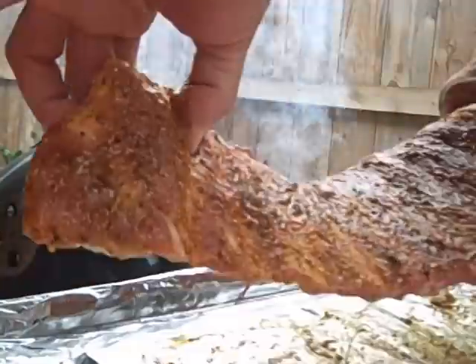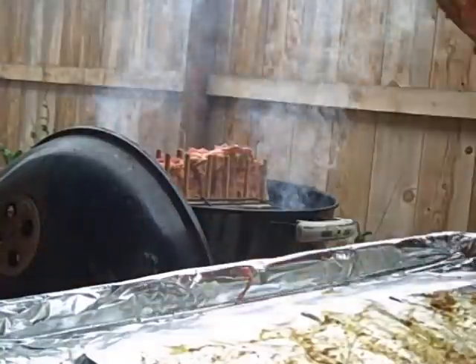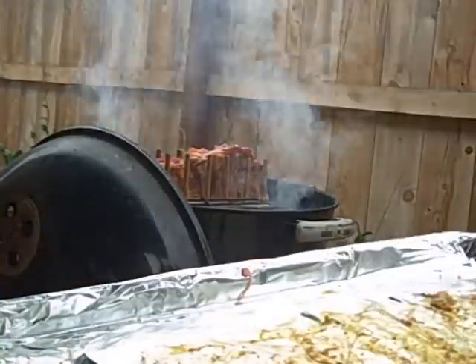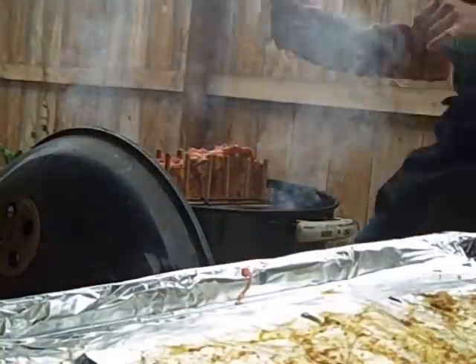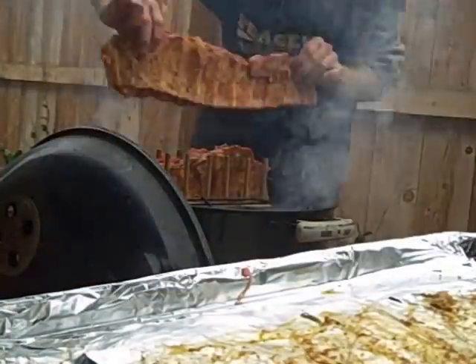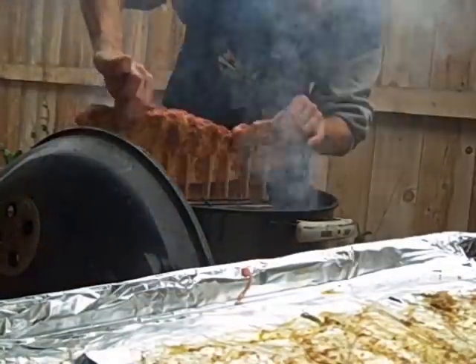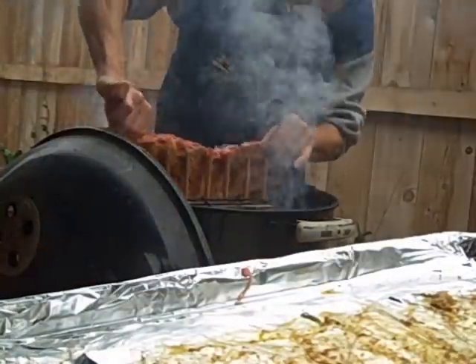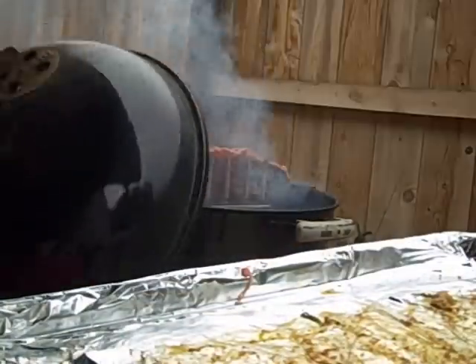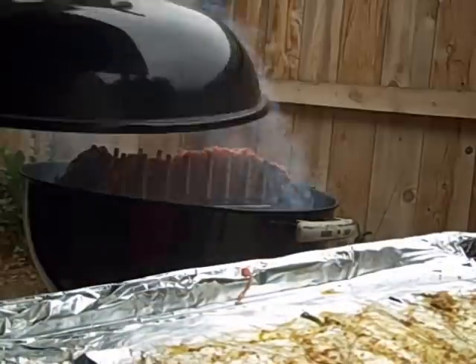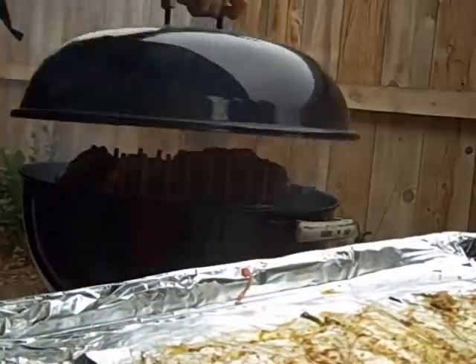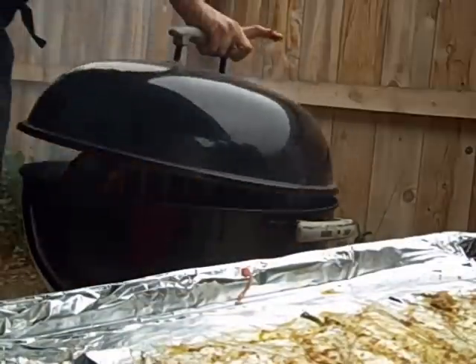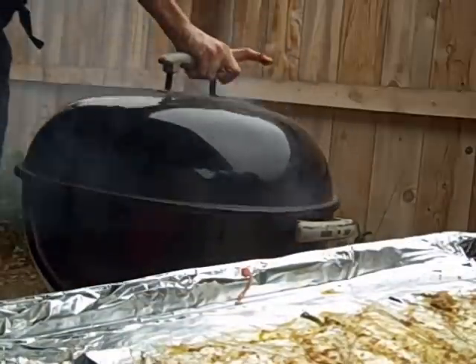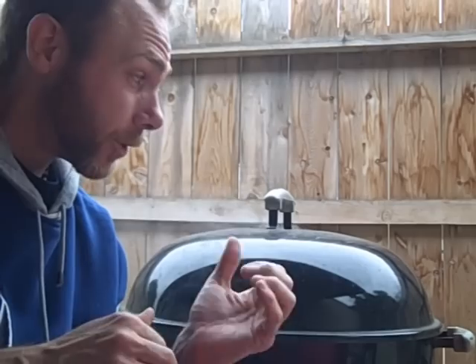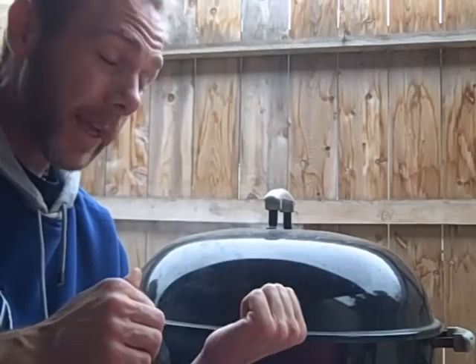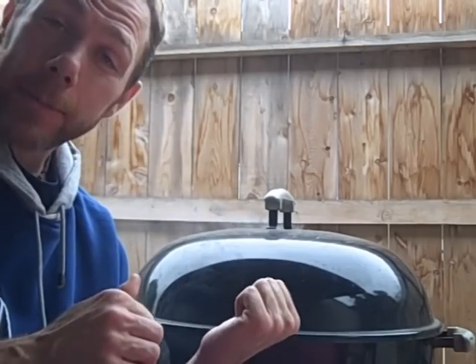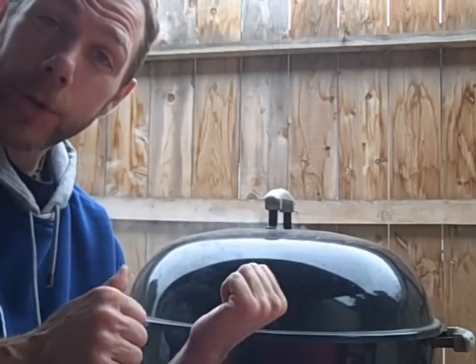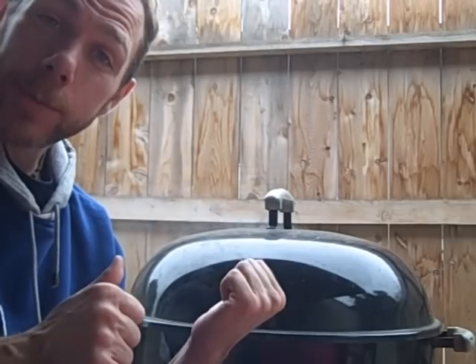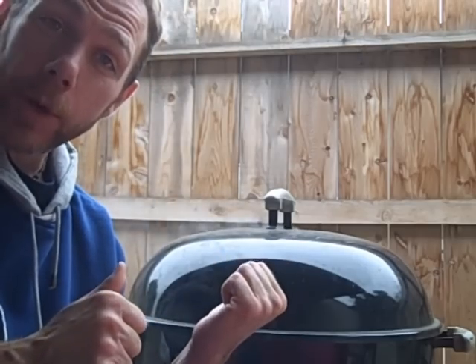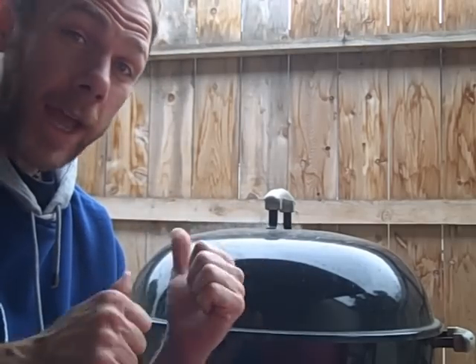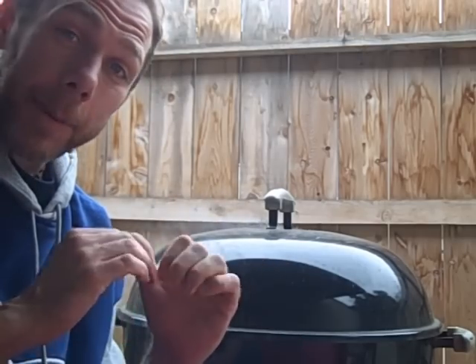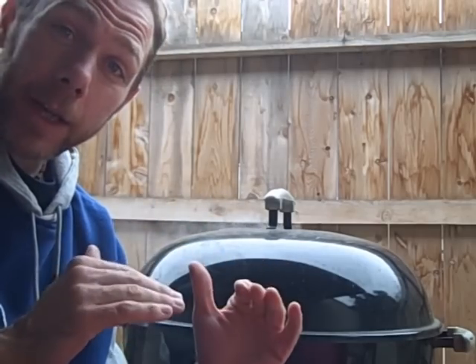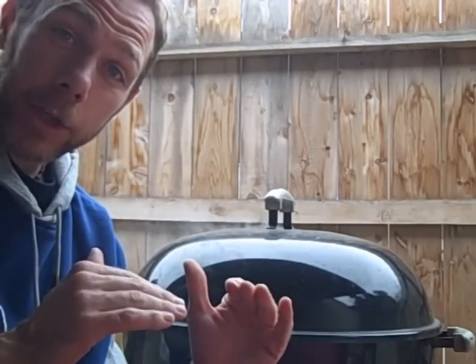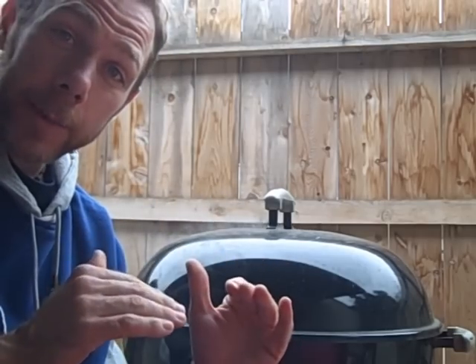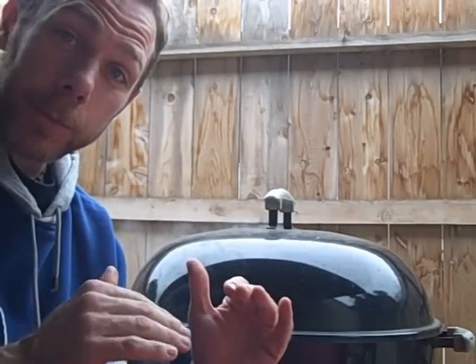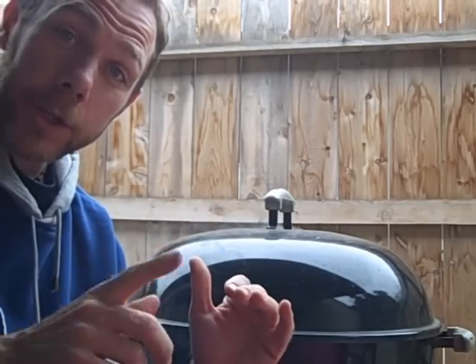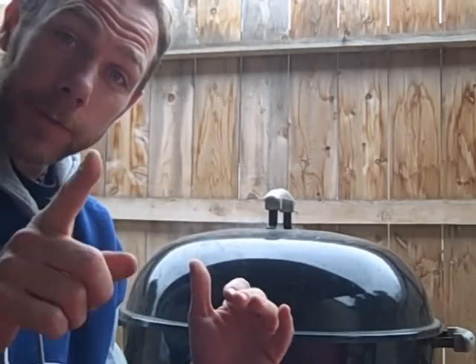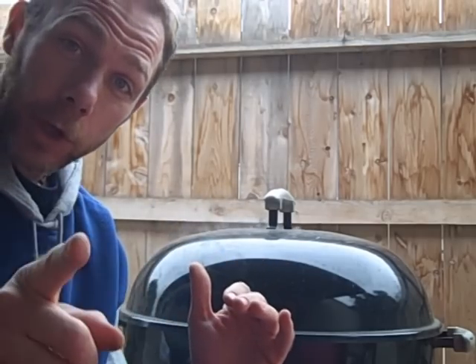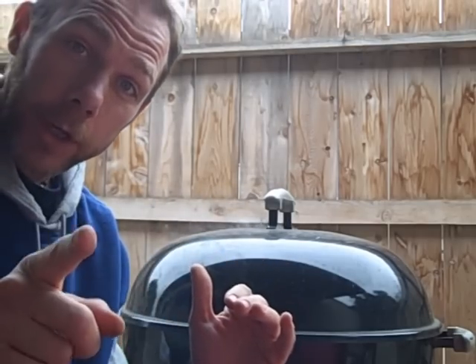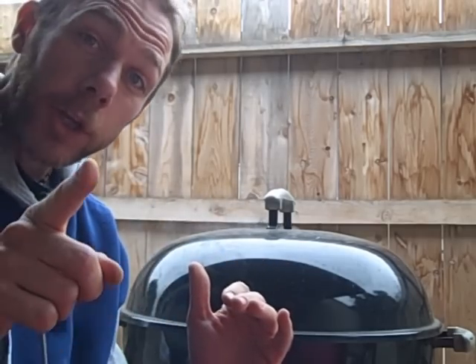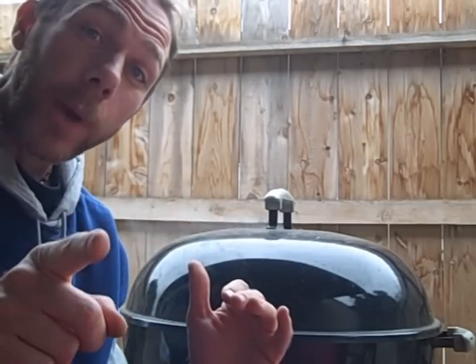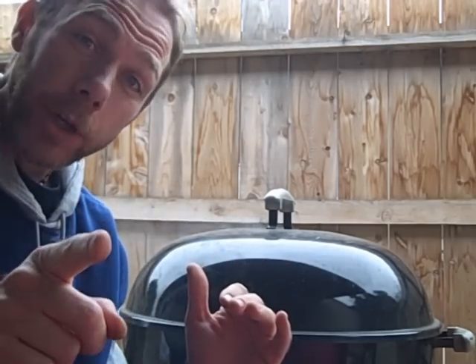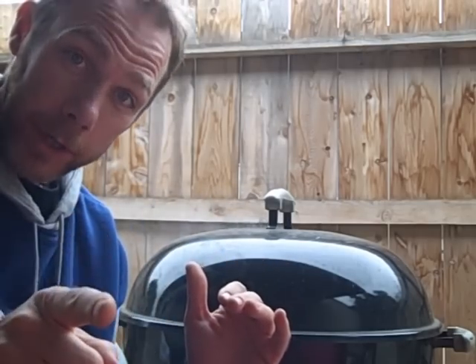I'm smoking the ribs, so I got them going — smoking. I'm not going to look at them too much, because if you're looking, you ain't cooking.